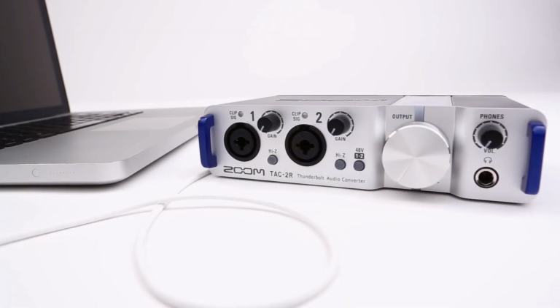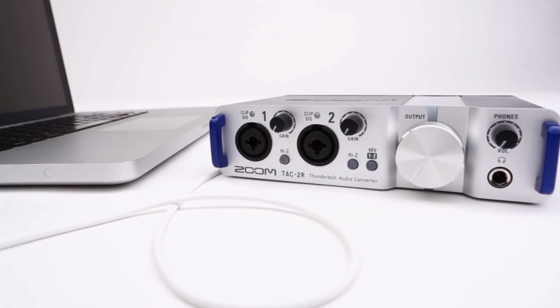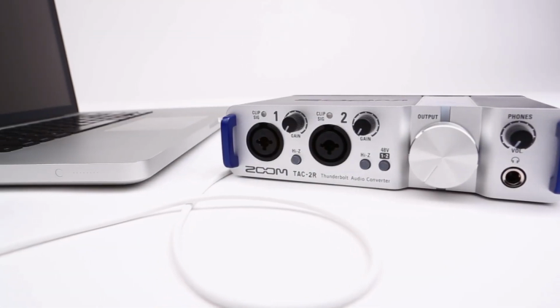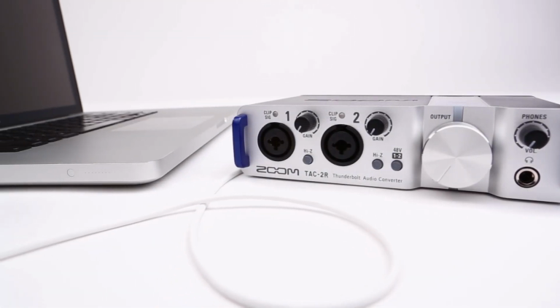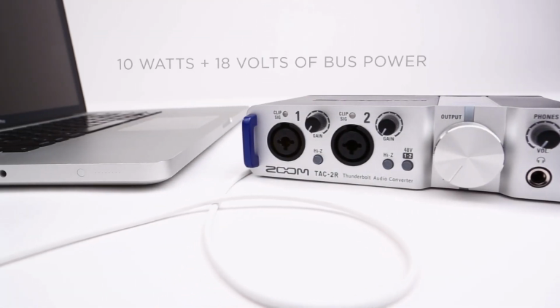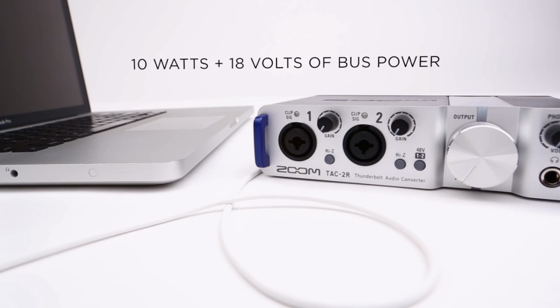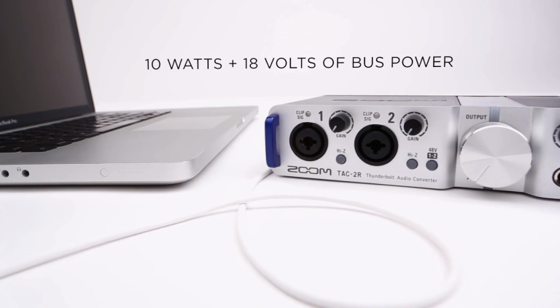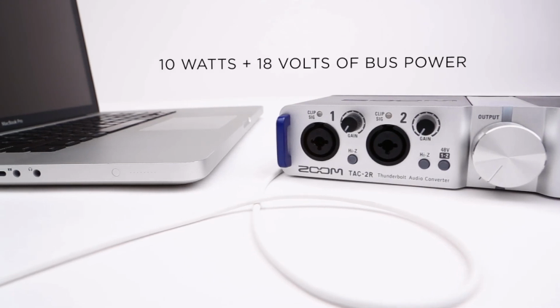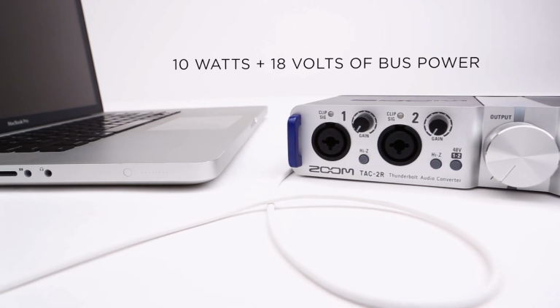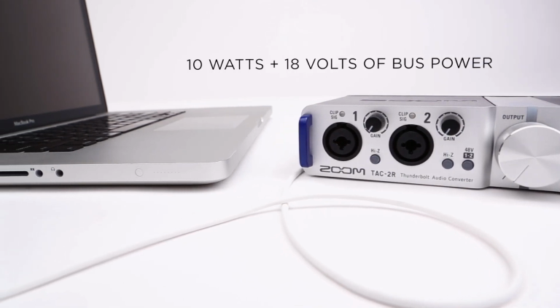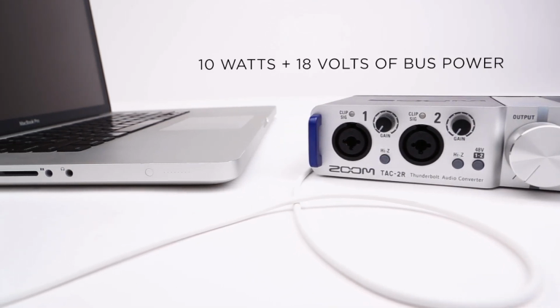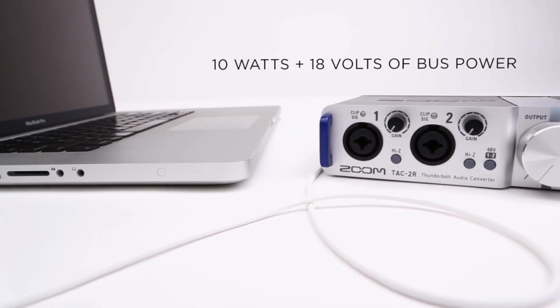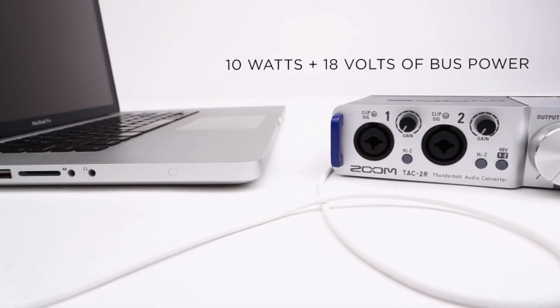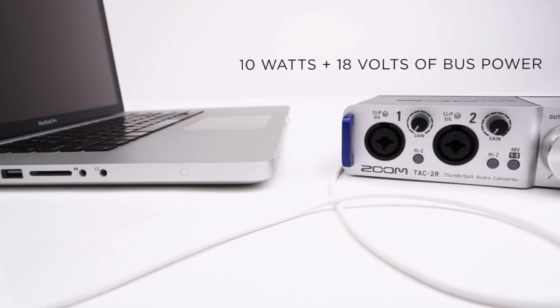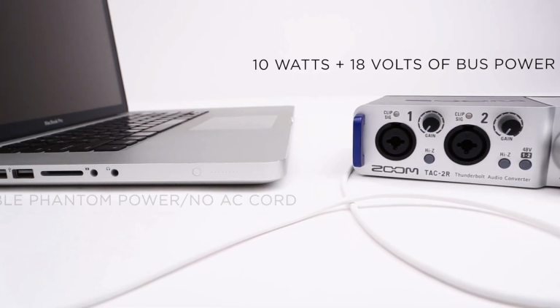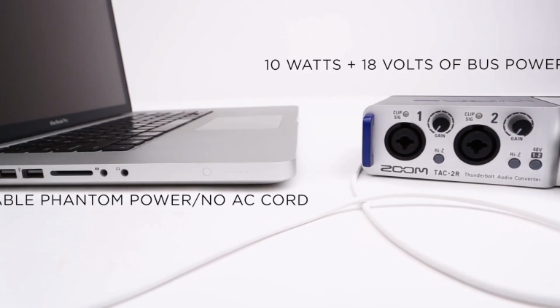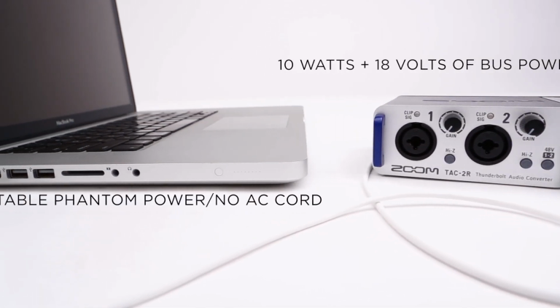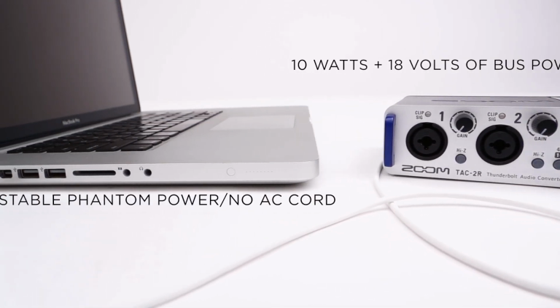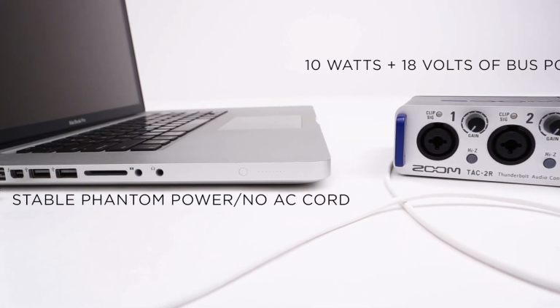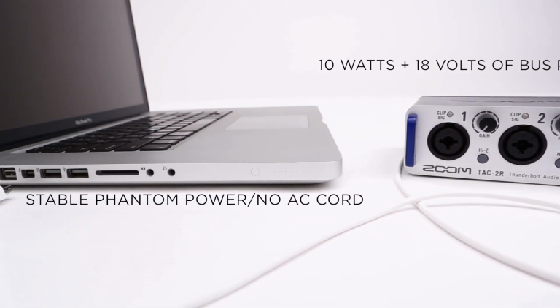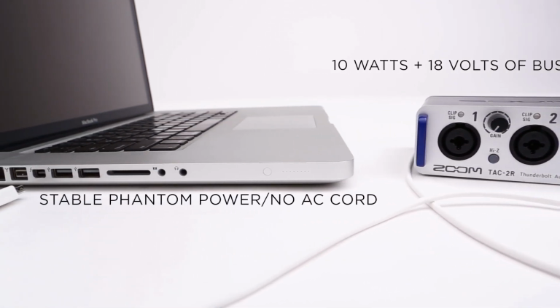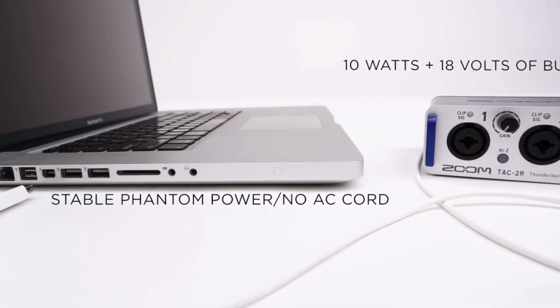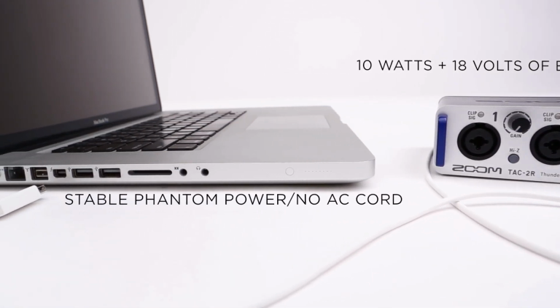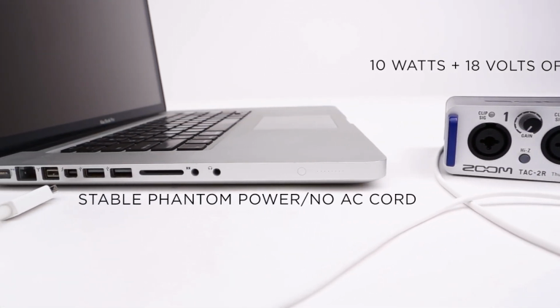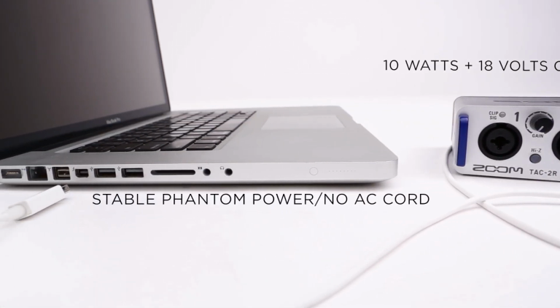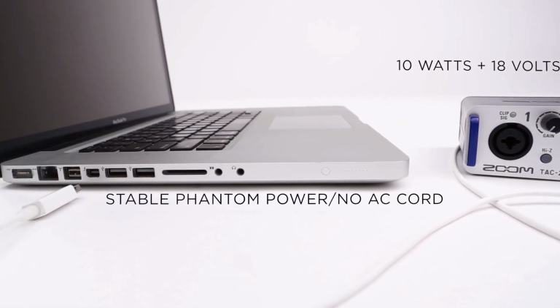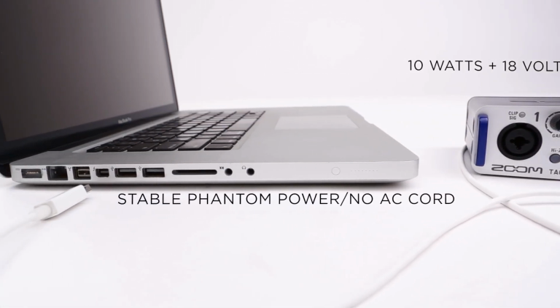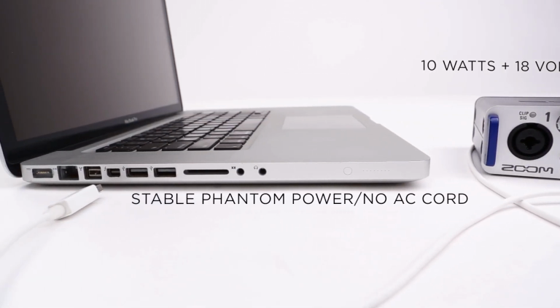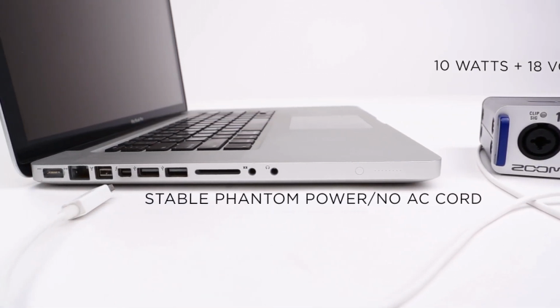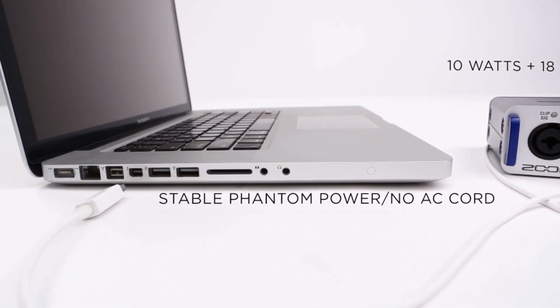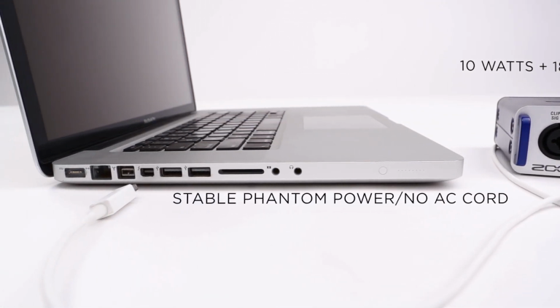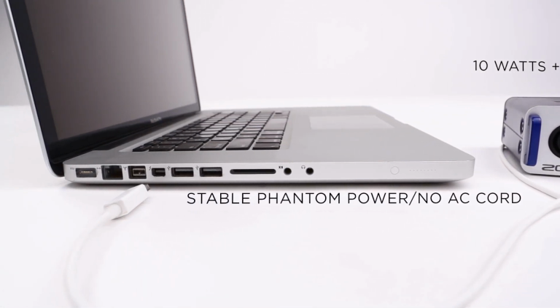Thunderbolt also carries 10 watts and 18 volts of bus power, which allows it to provide stable phantom power with no need for an AC cord.